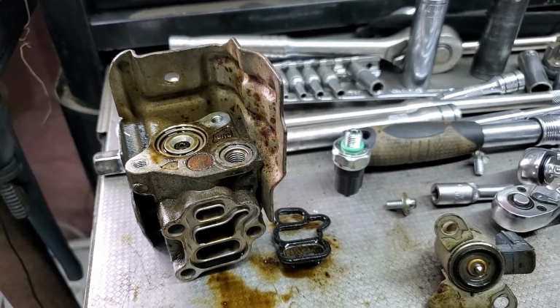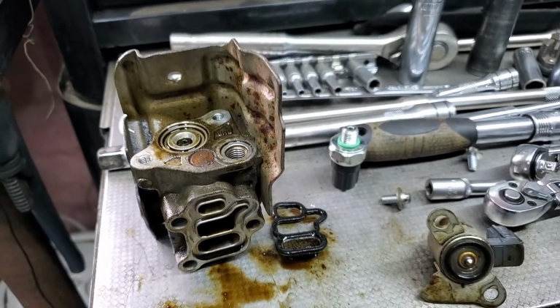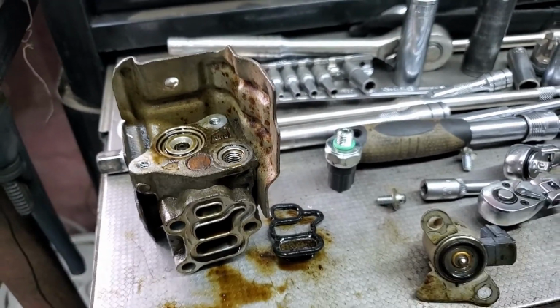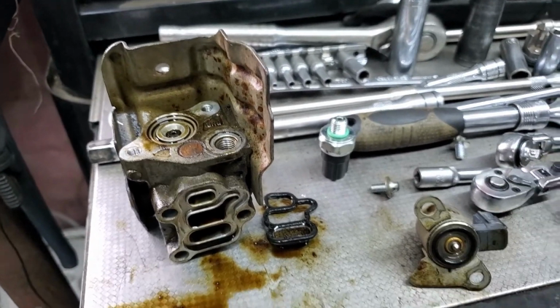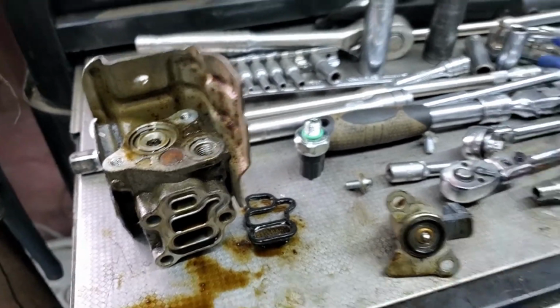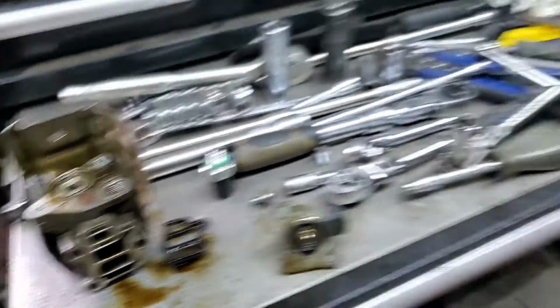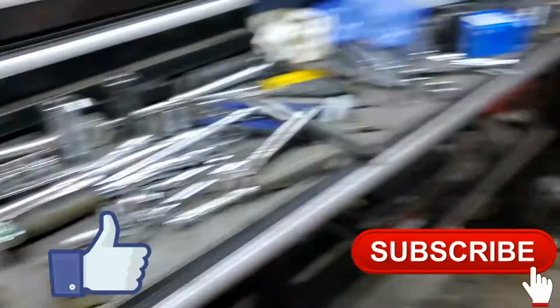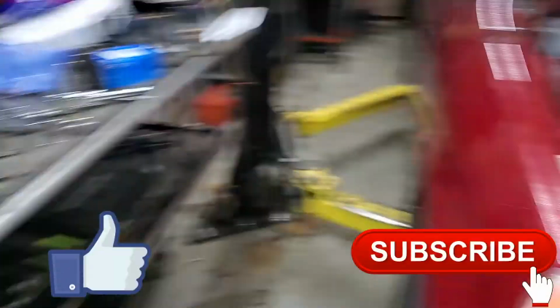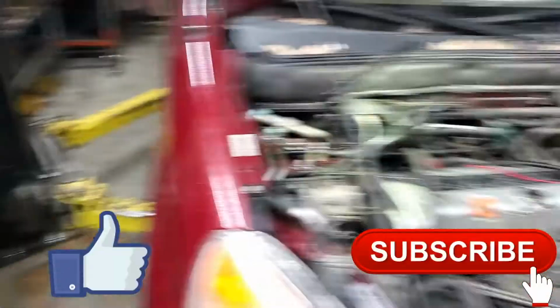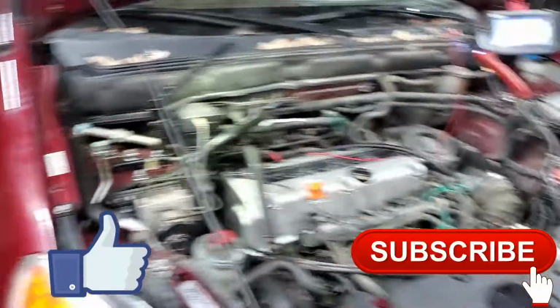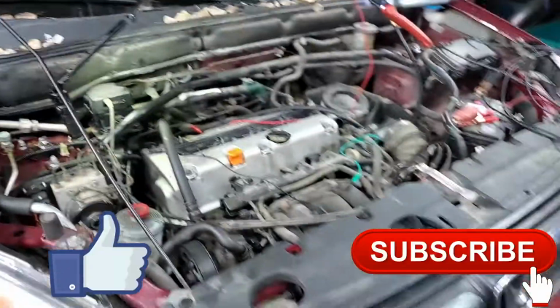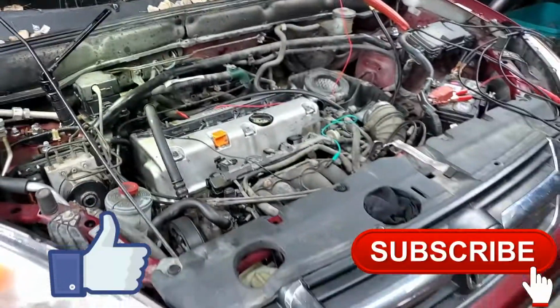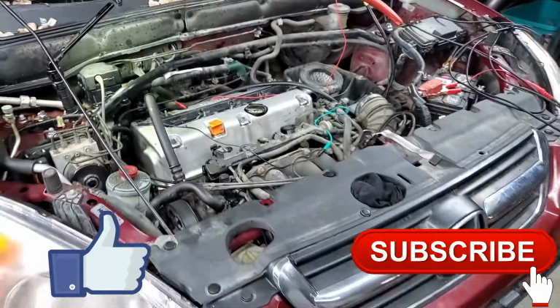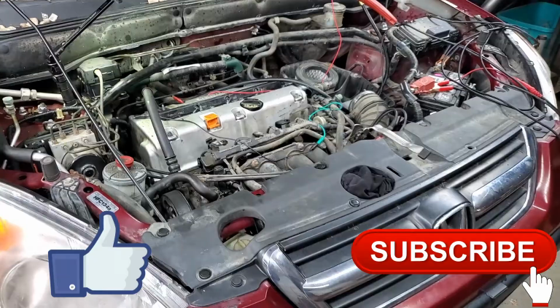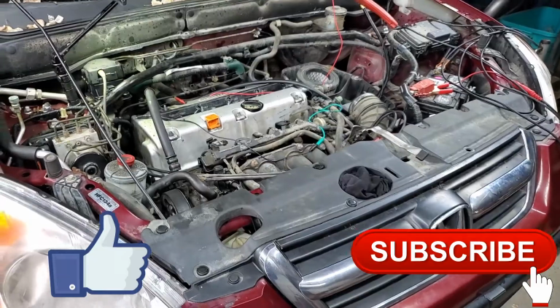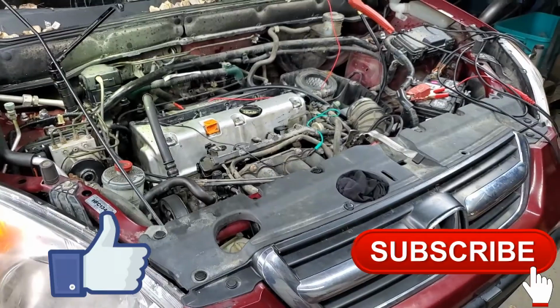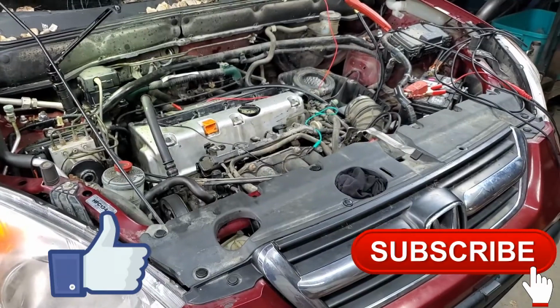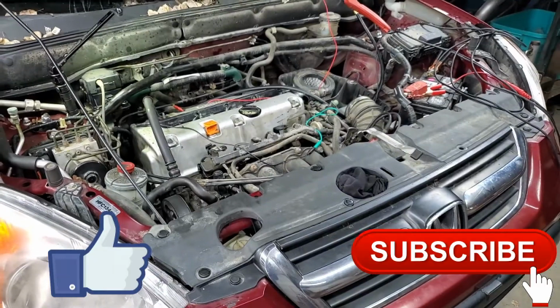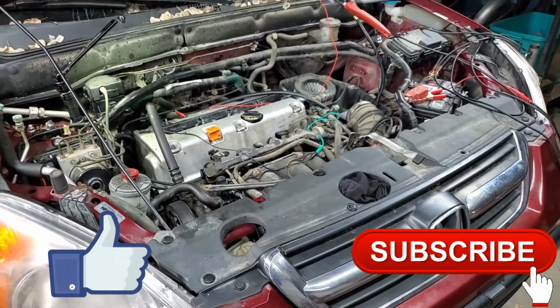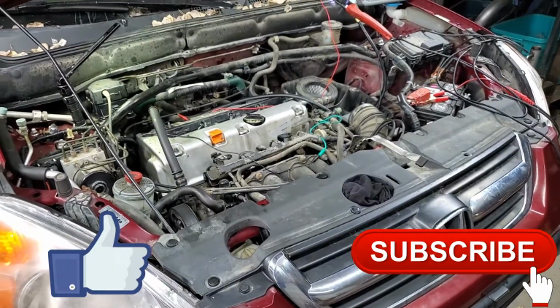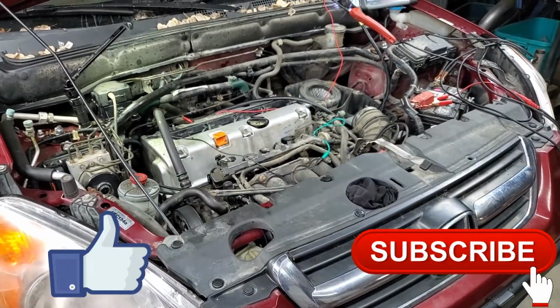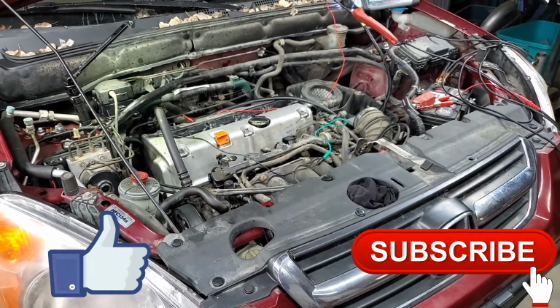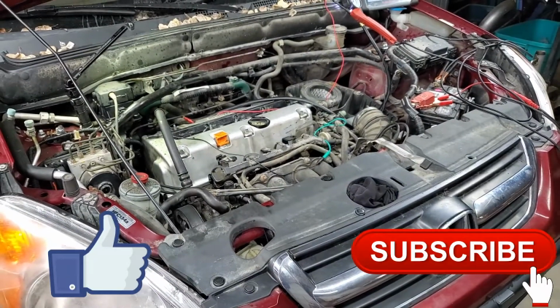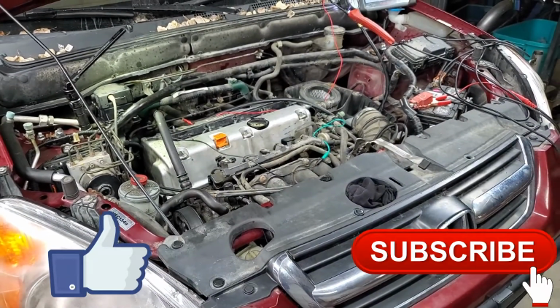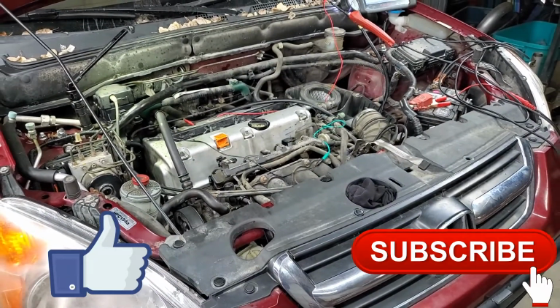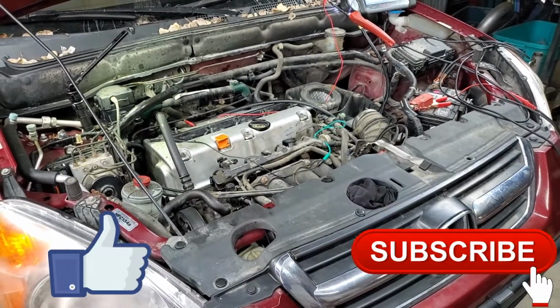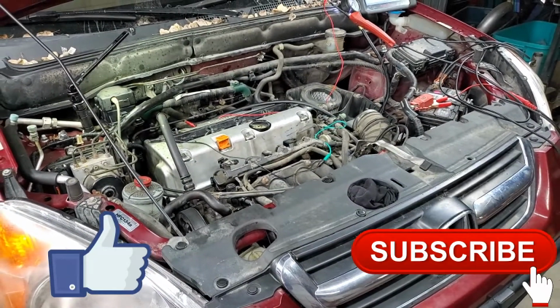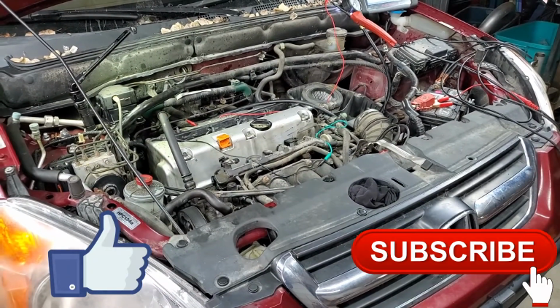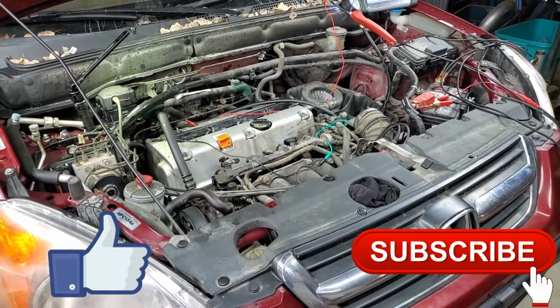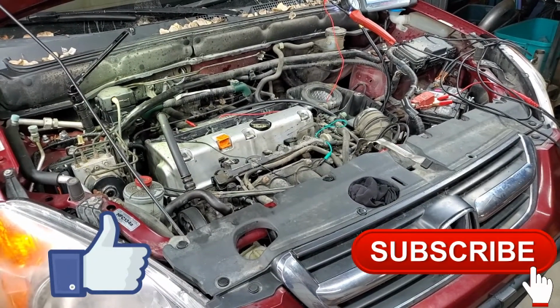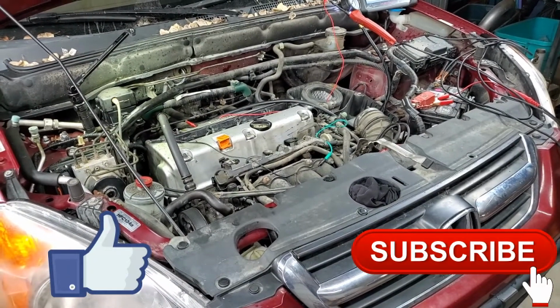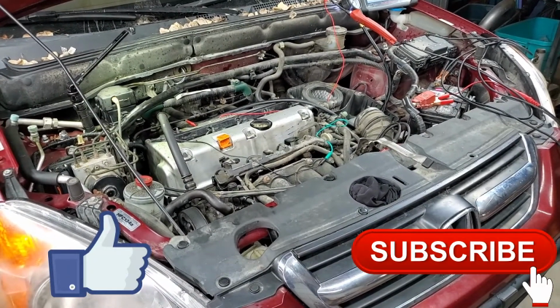If you like this content, please hit like and subscribe, and share with your friends. Thank you so much.